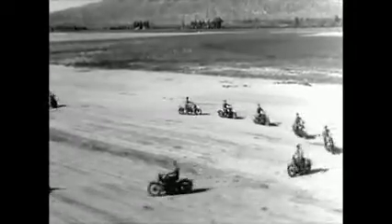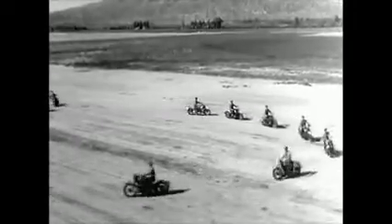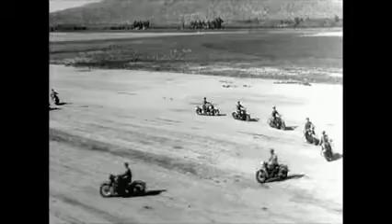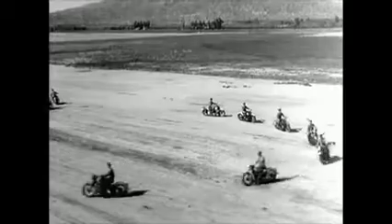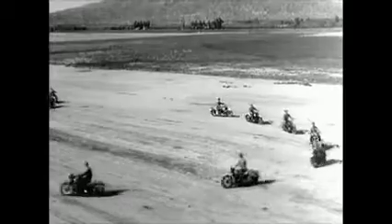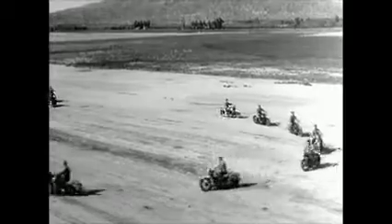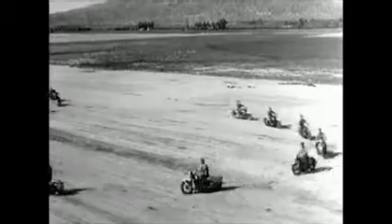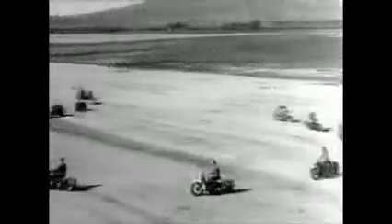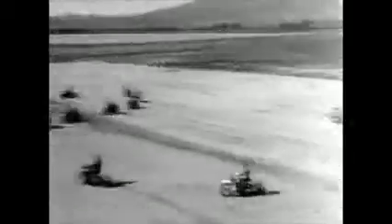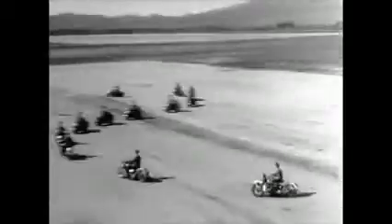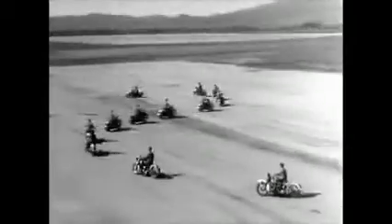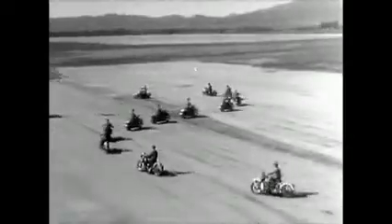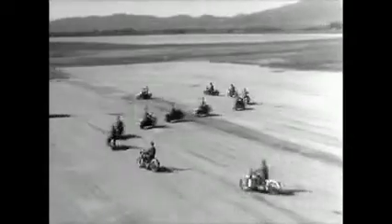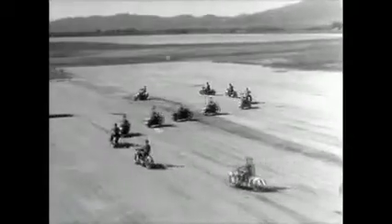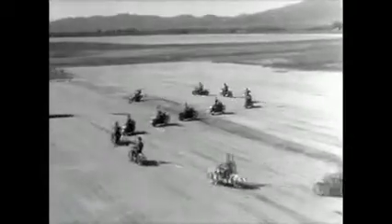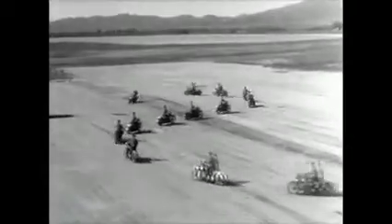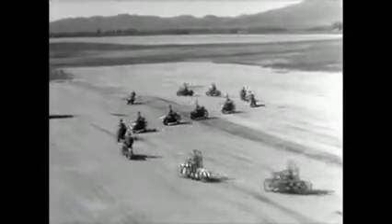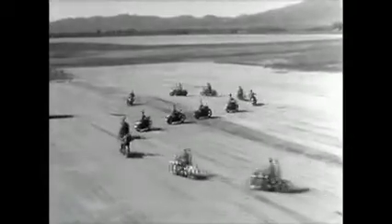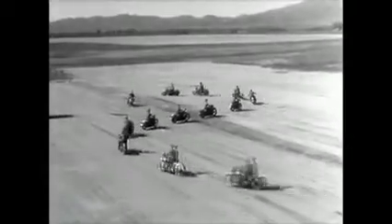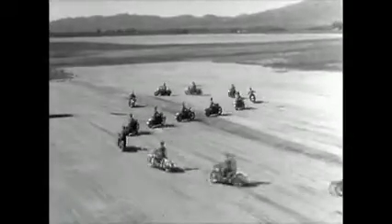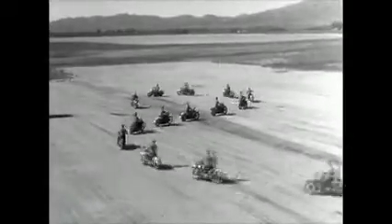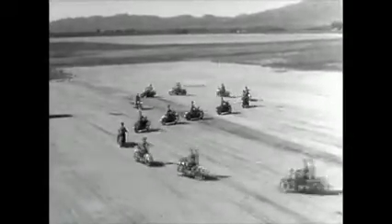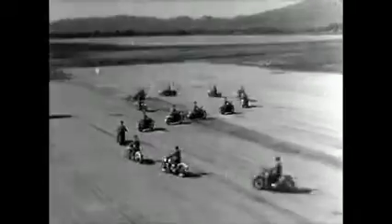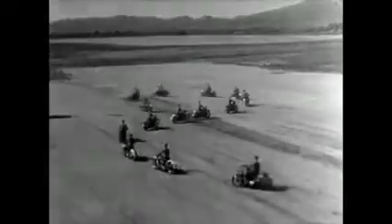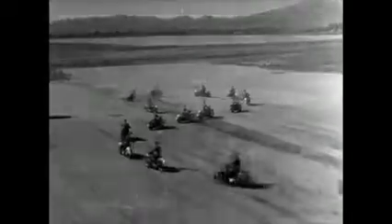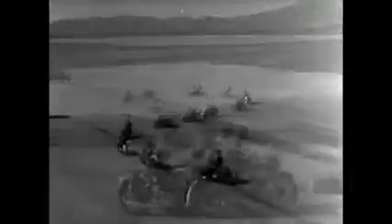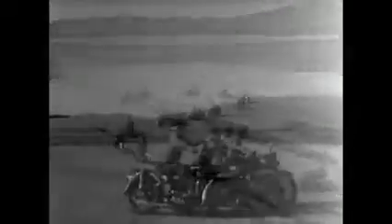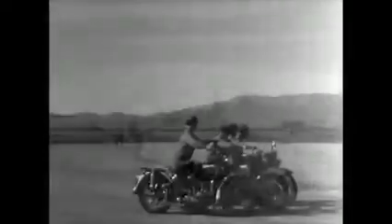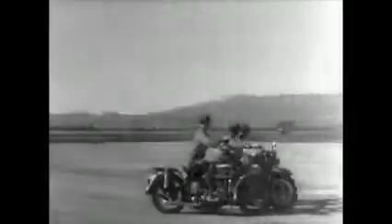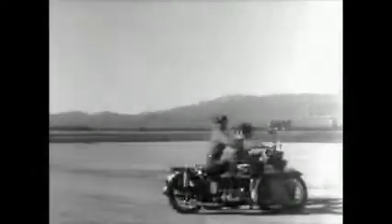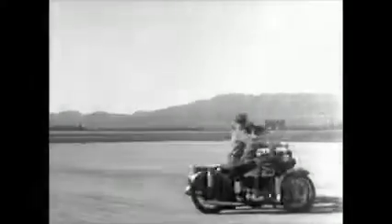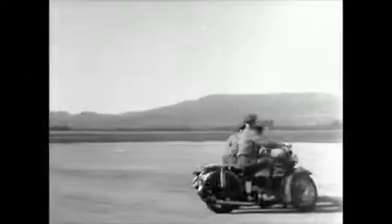Formations like these require long hours of intensive drilling and careful judgment.